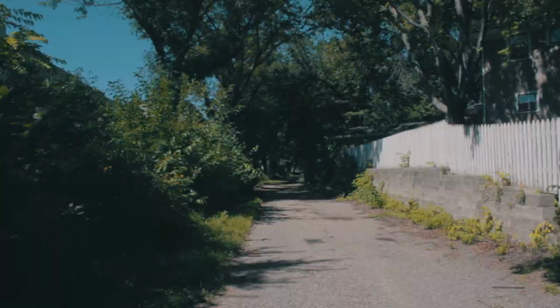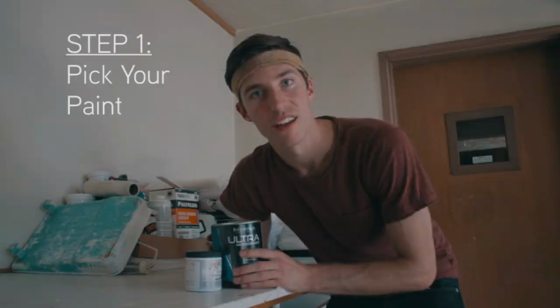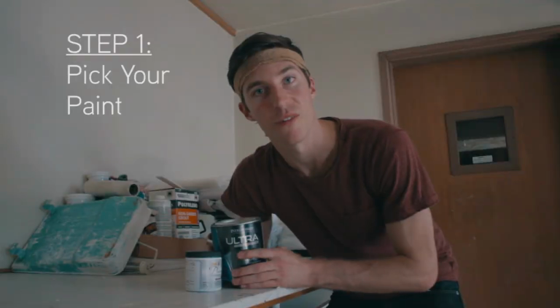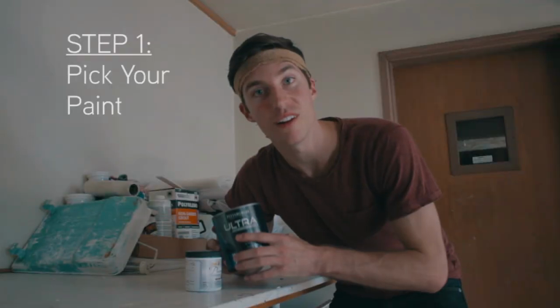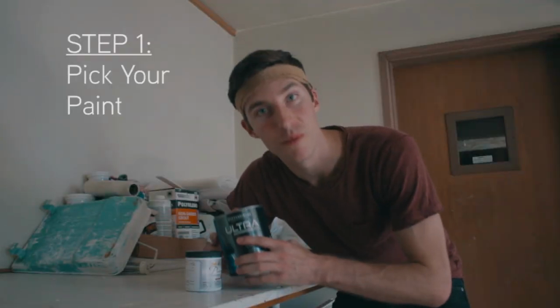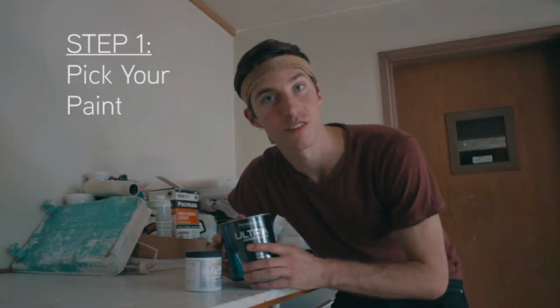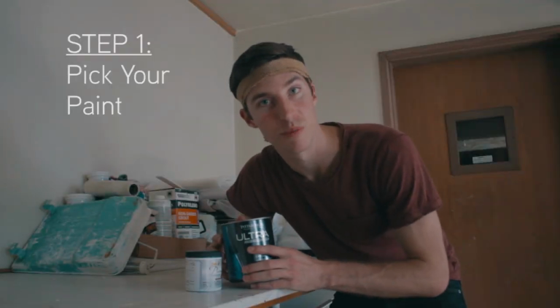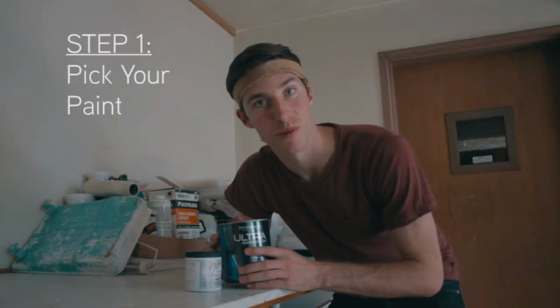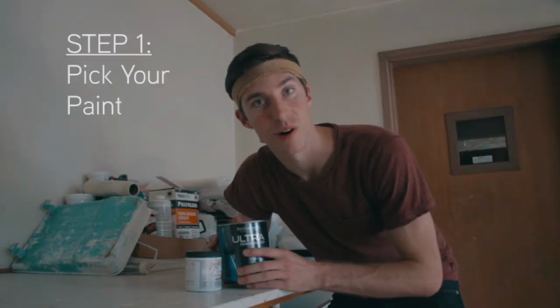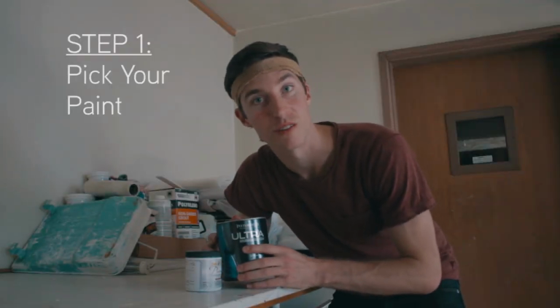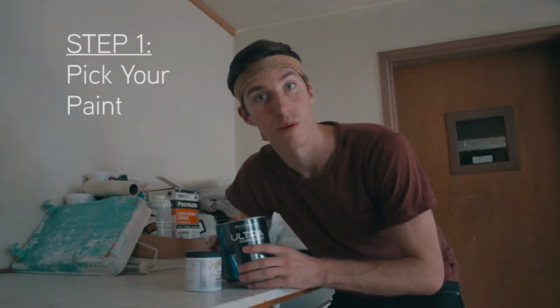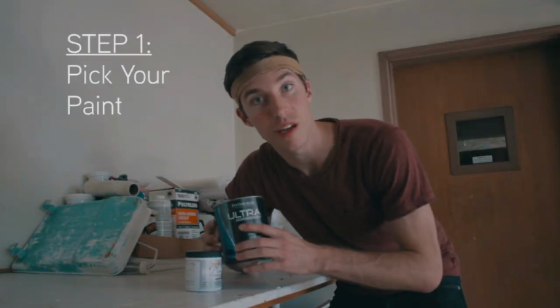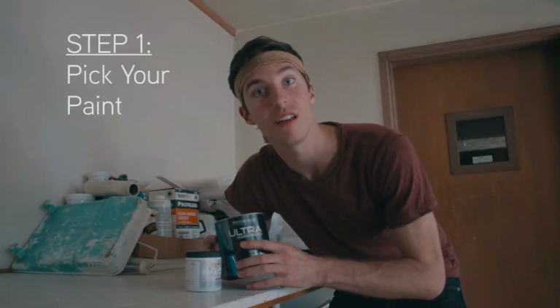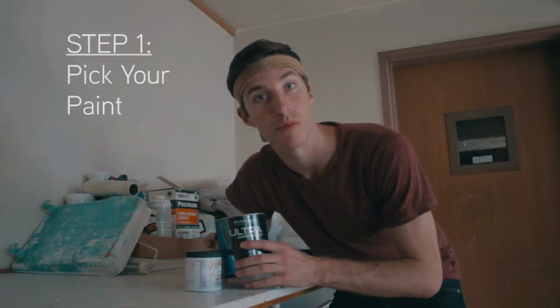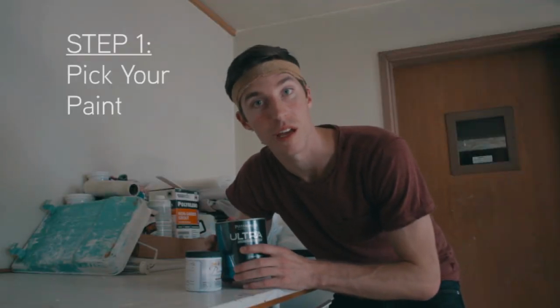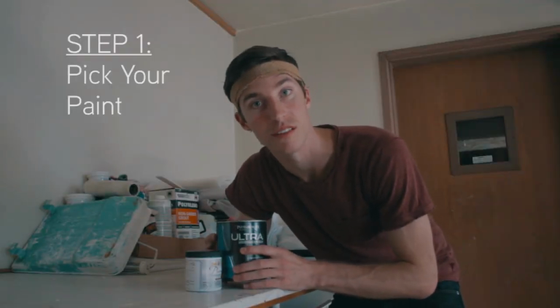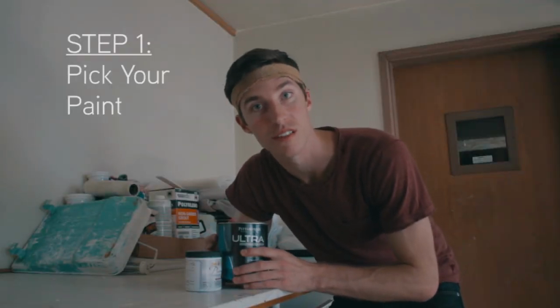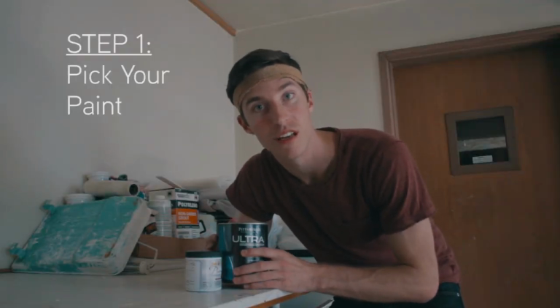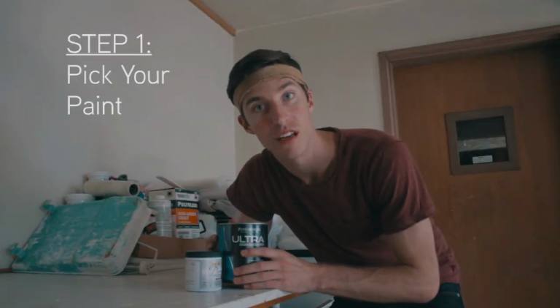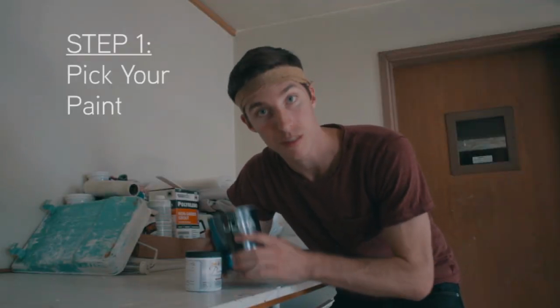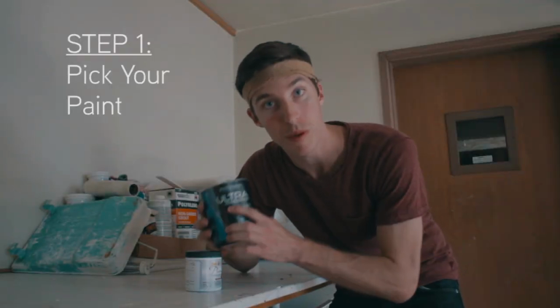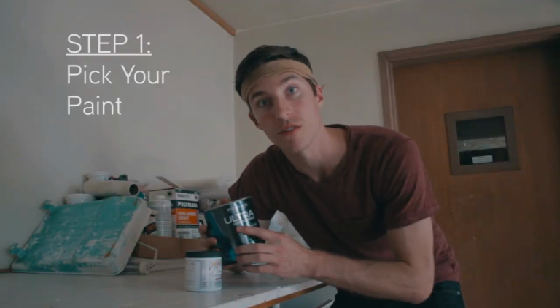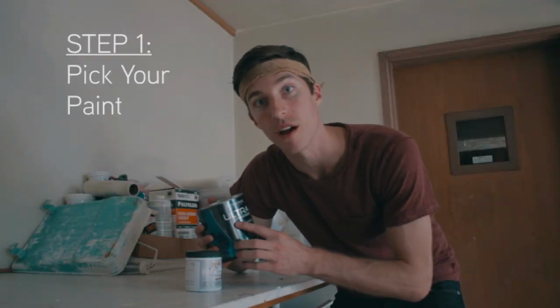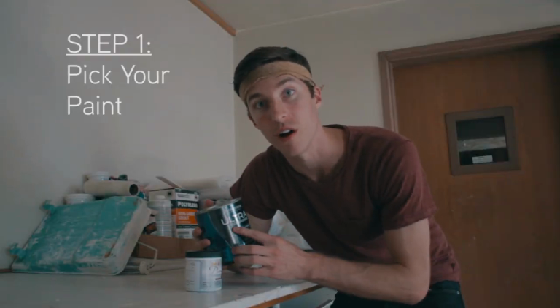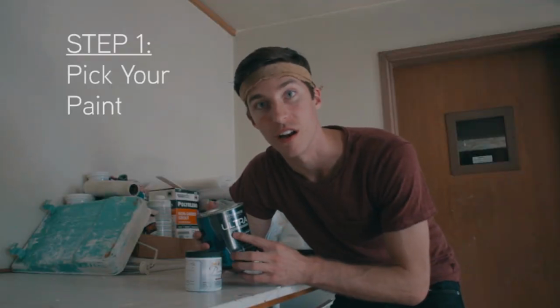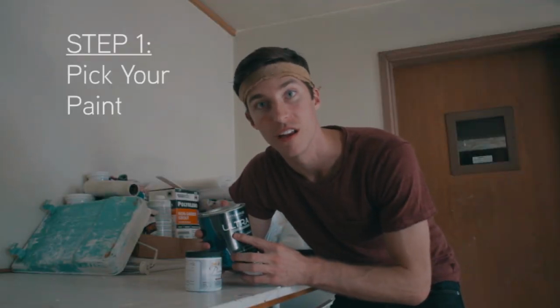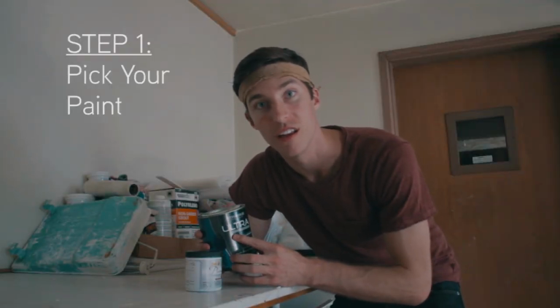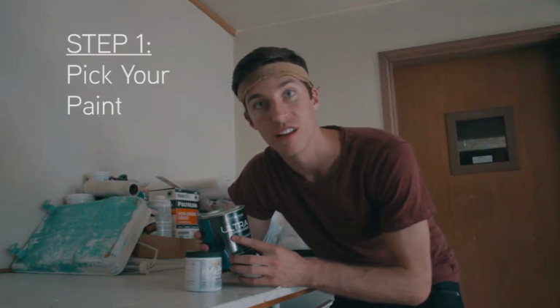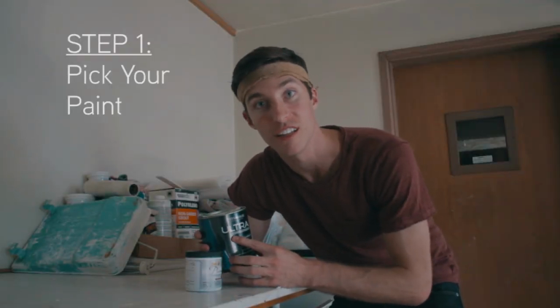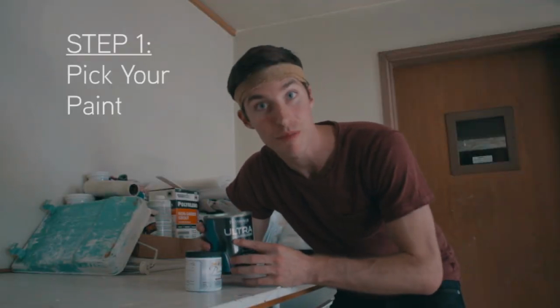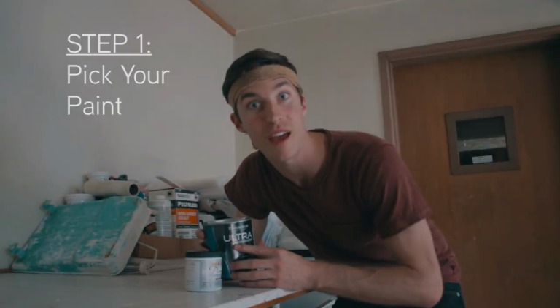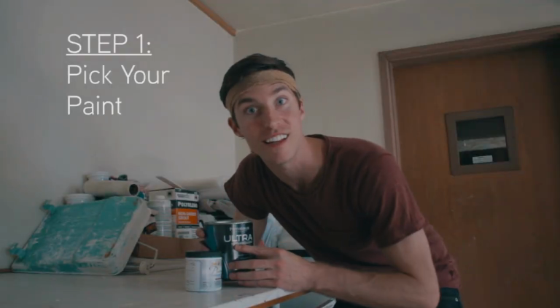Now one of the most important parts about picking your paints is to pick the right one. Let's get painting!